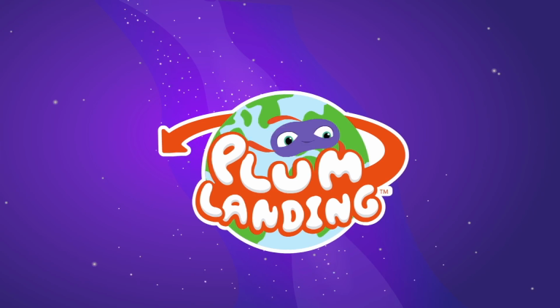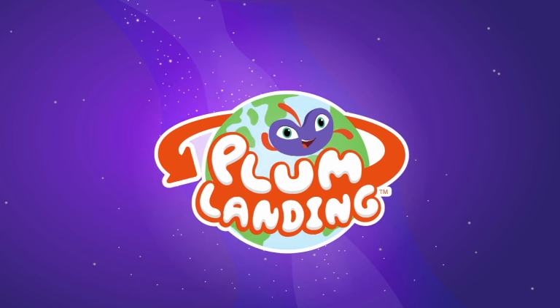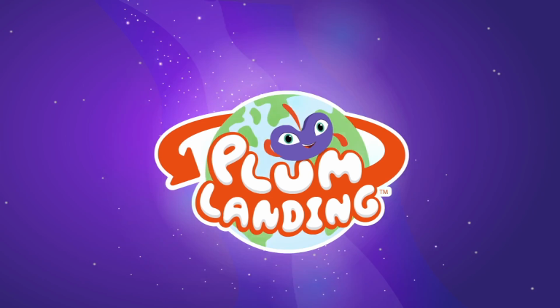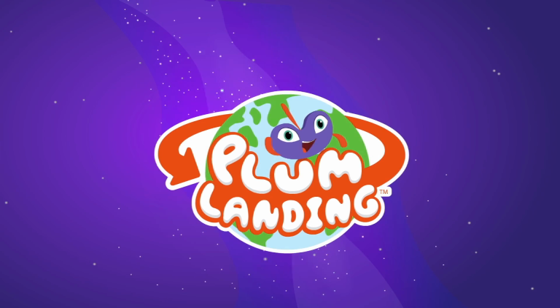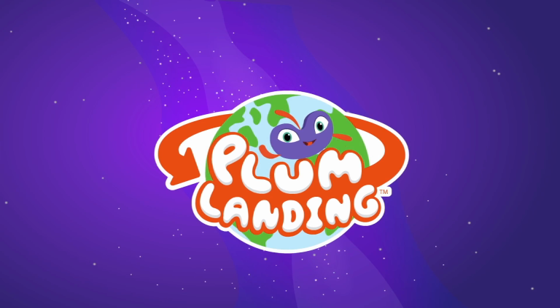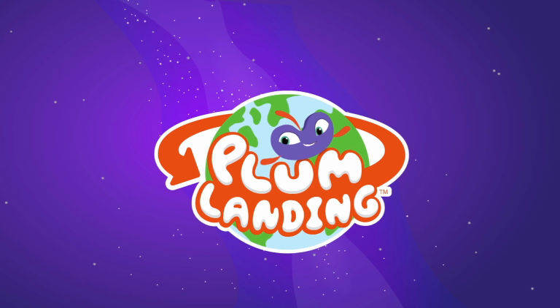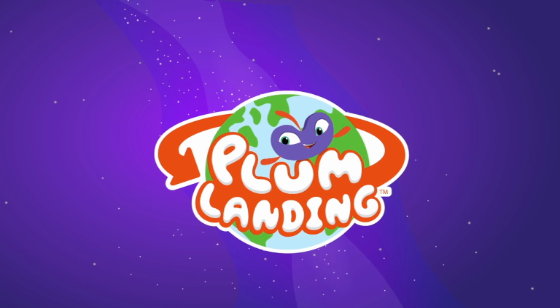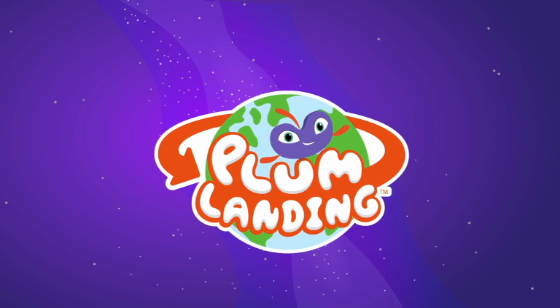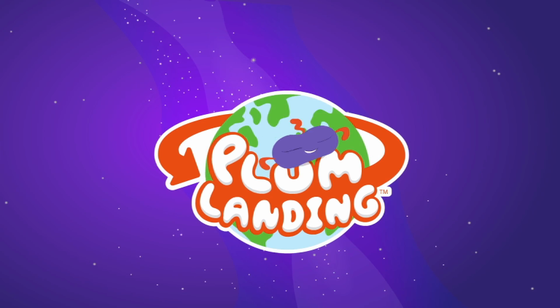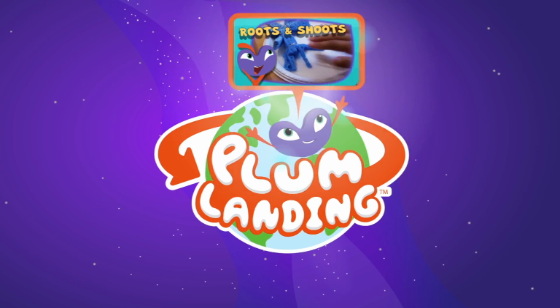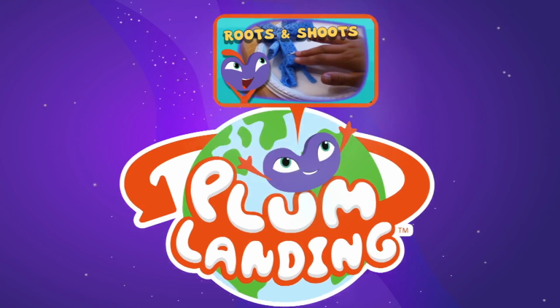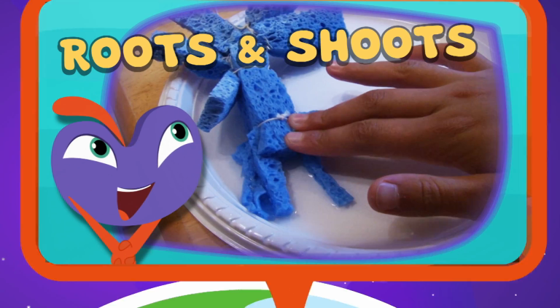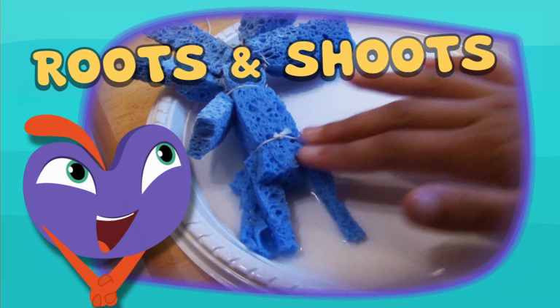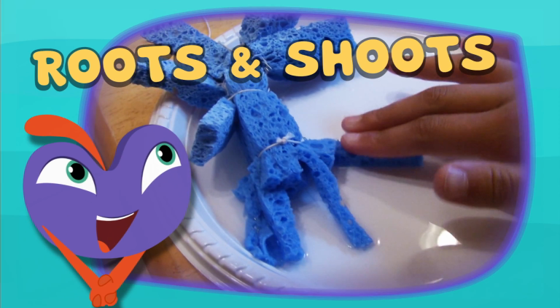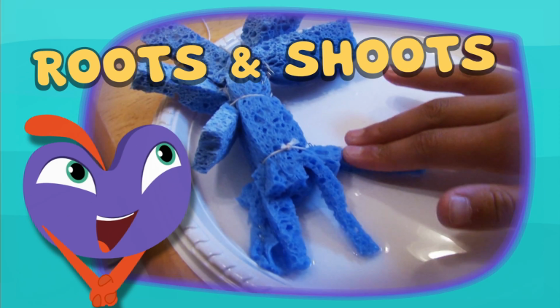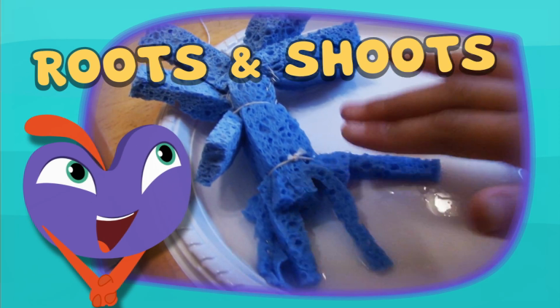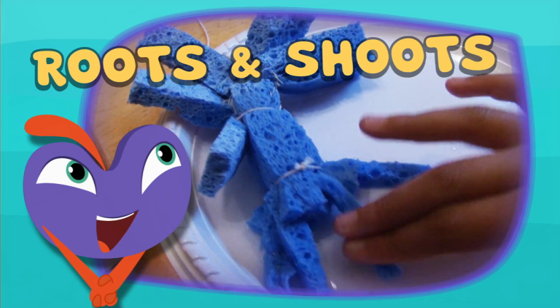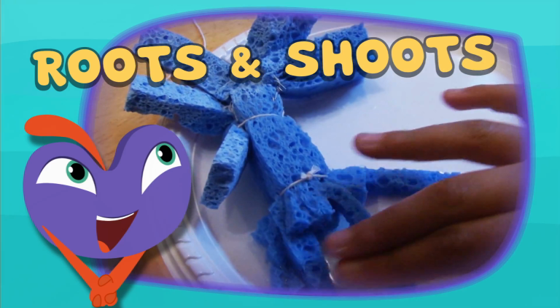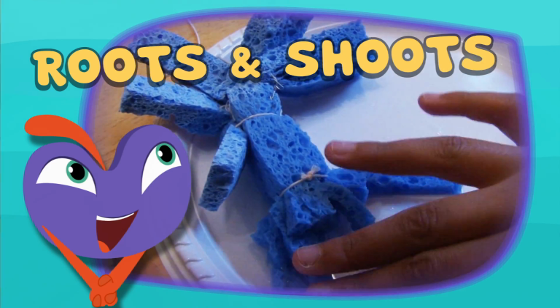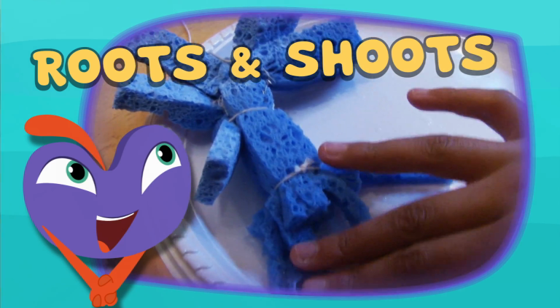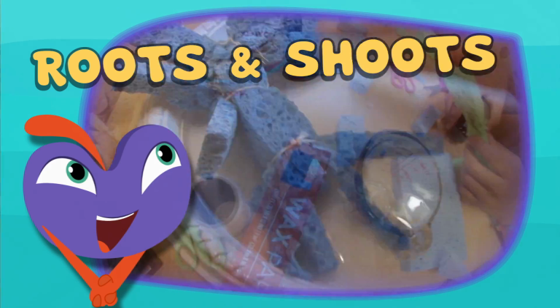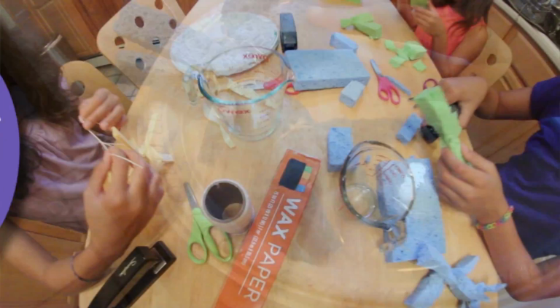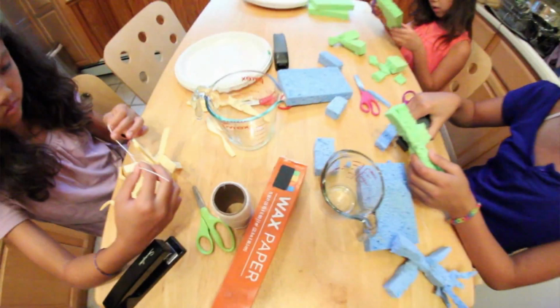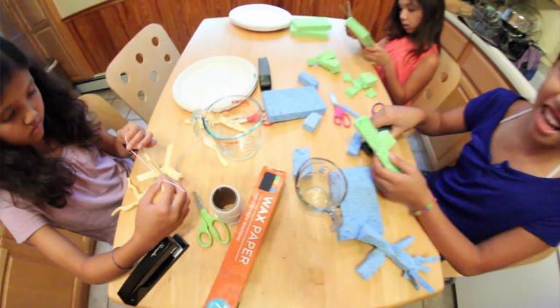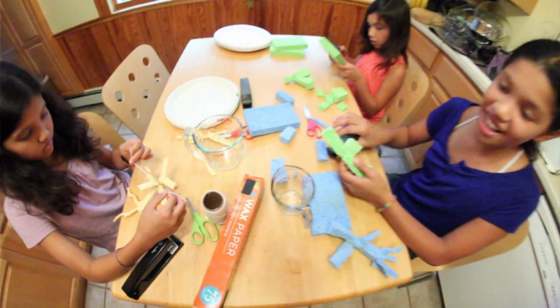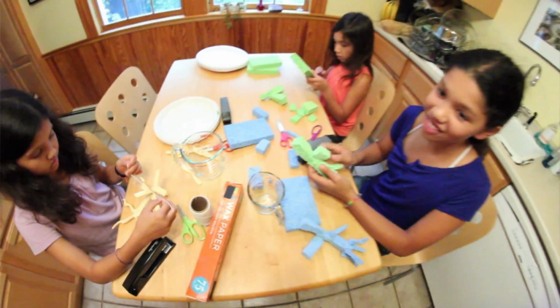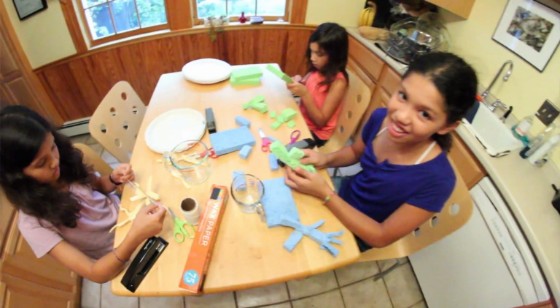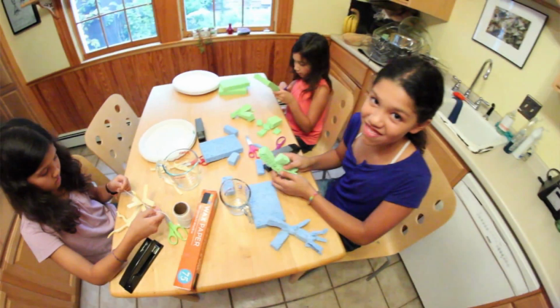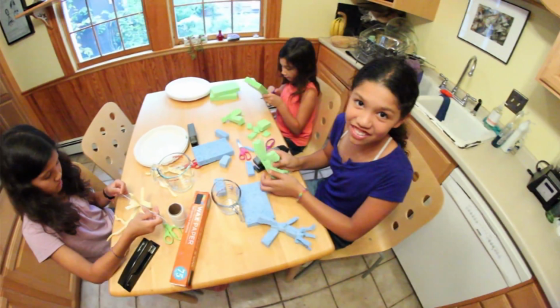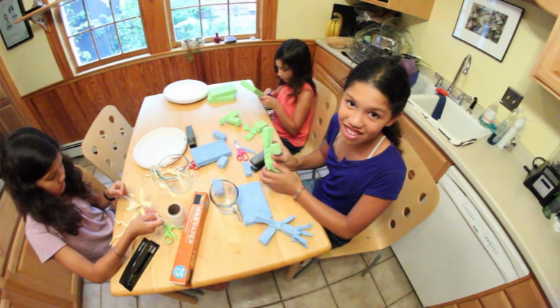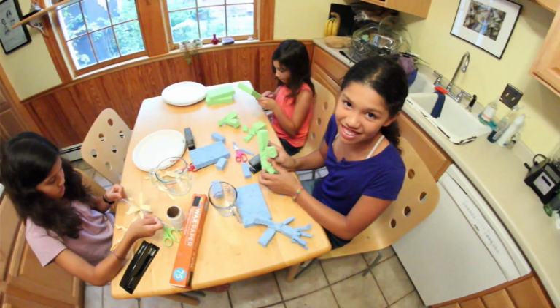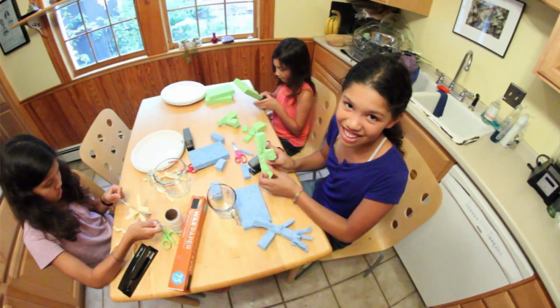Welcome to Plum Landing! Roots and Shoots! Today we're on a mission for Plum.